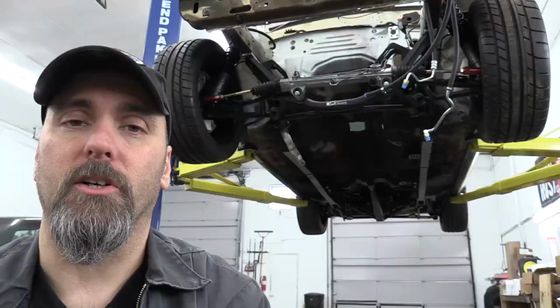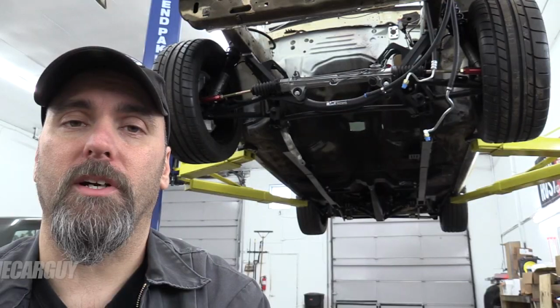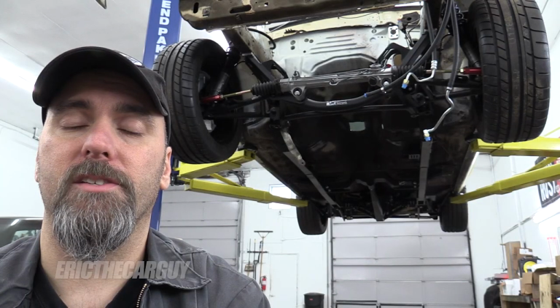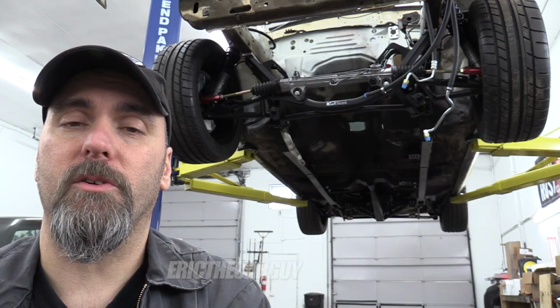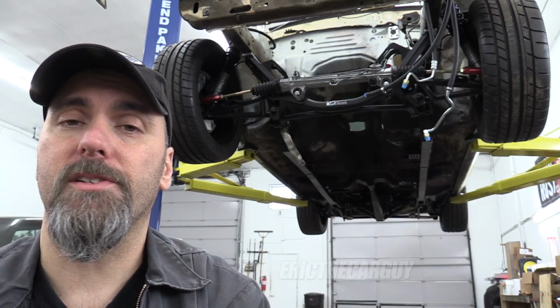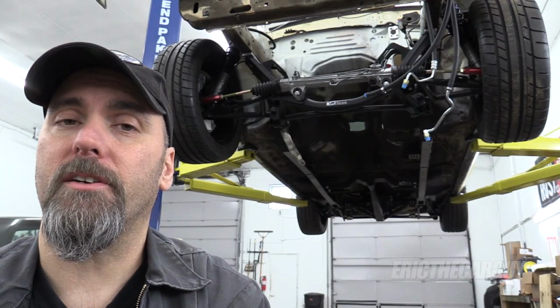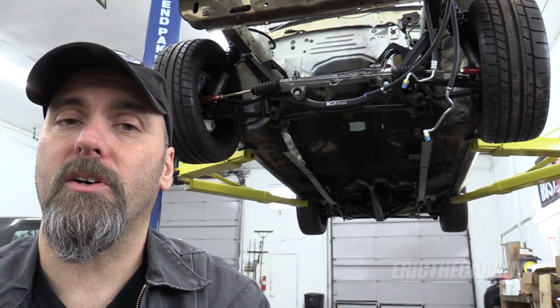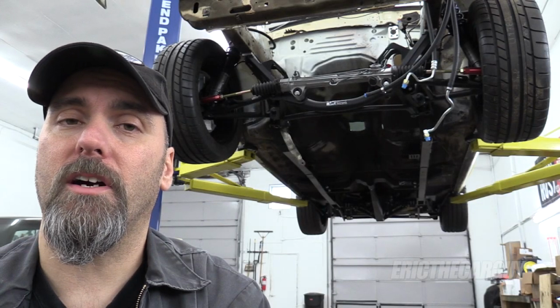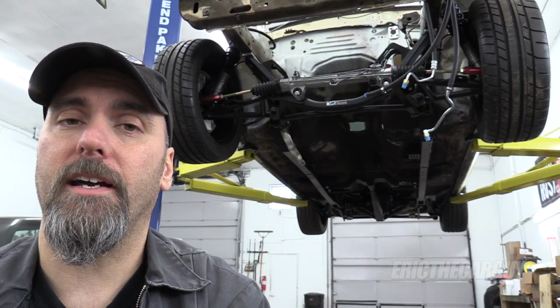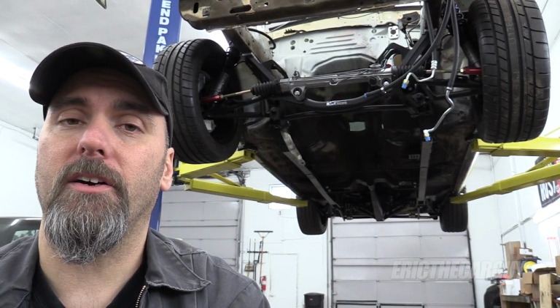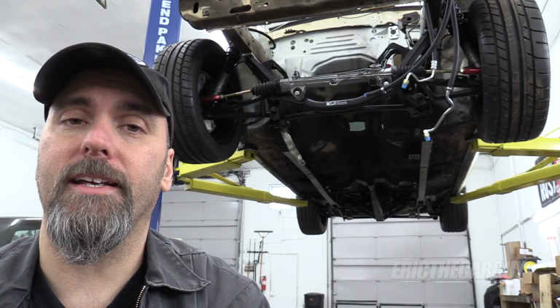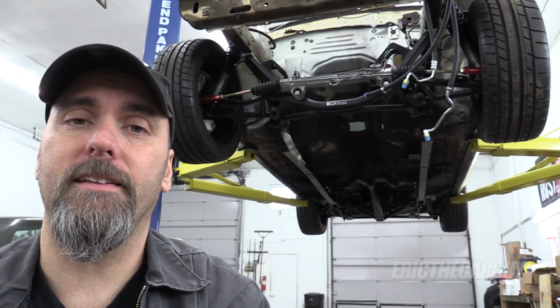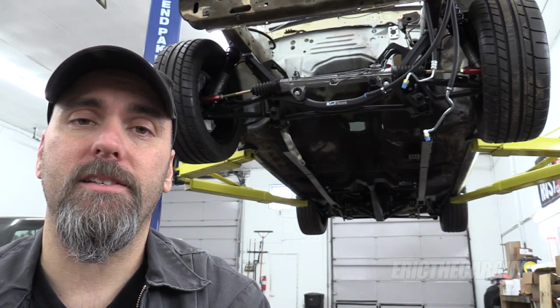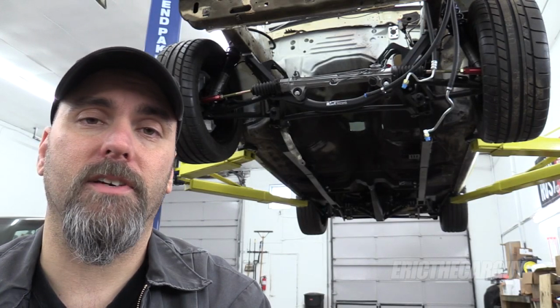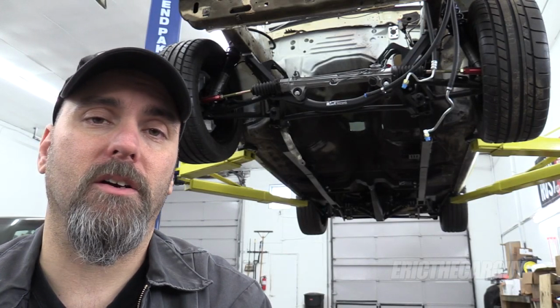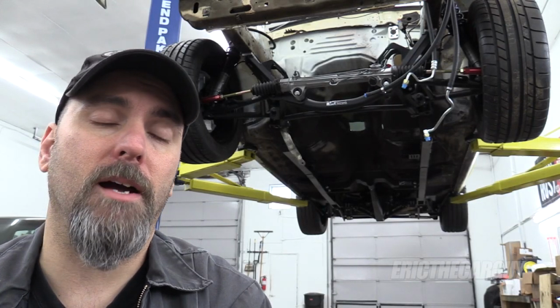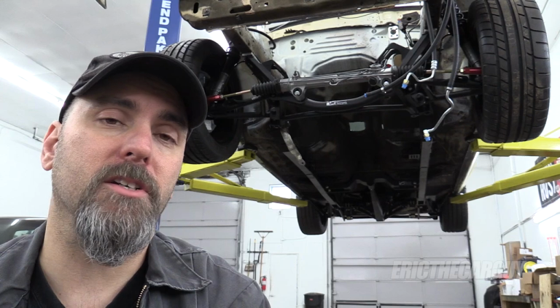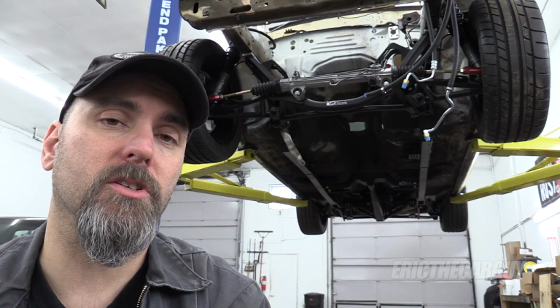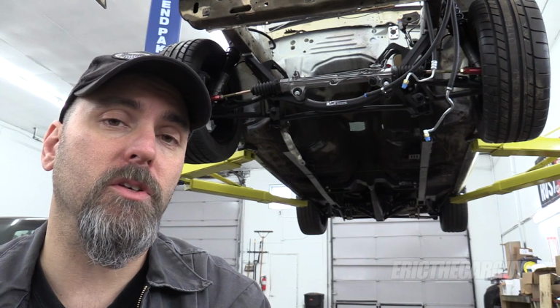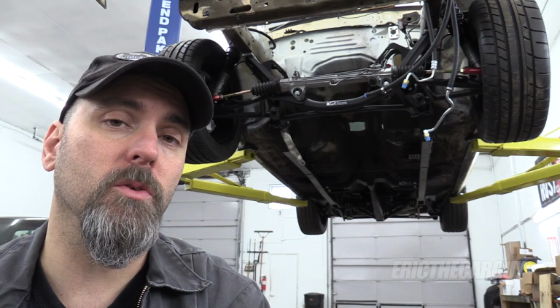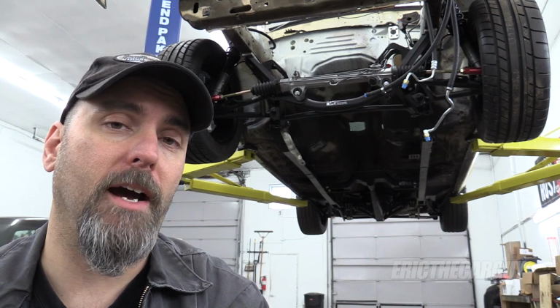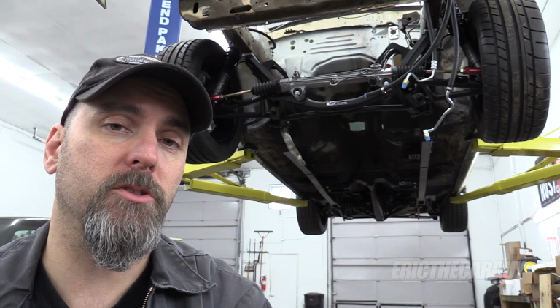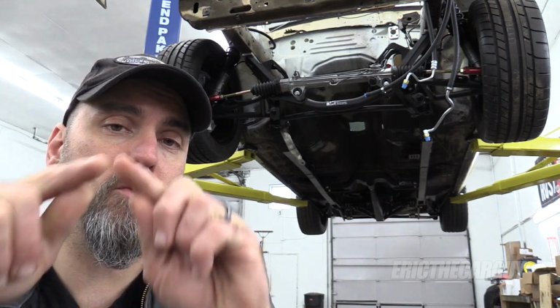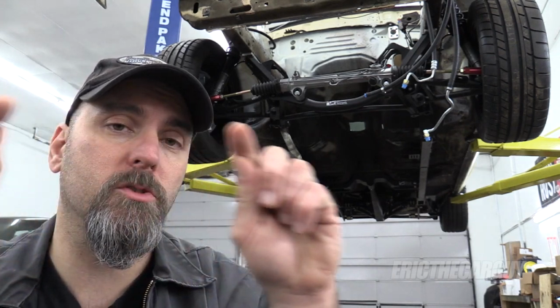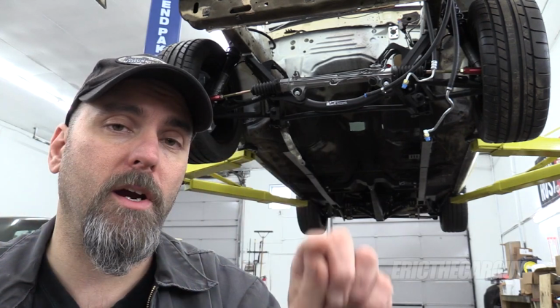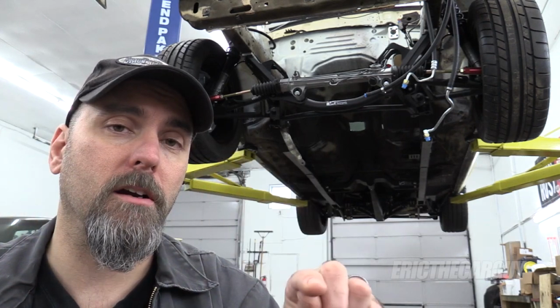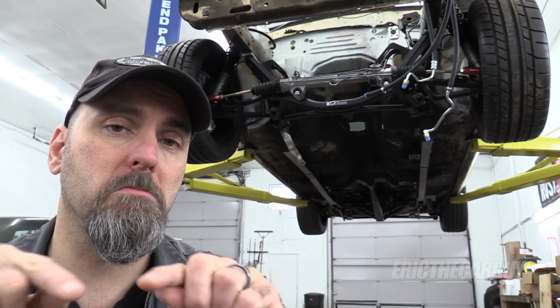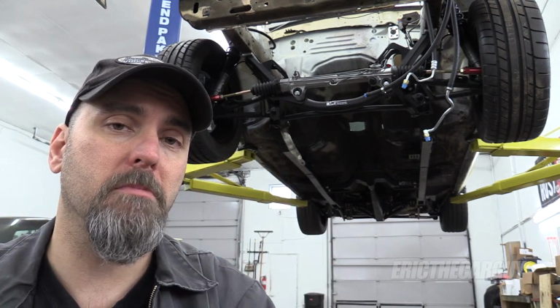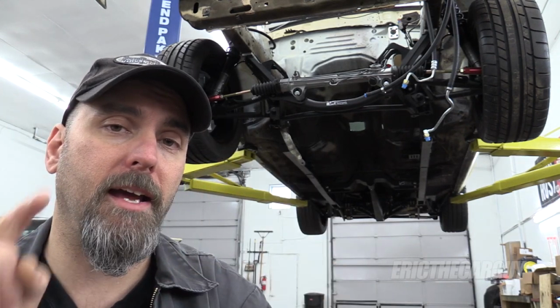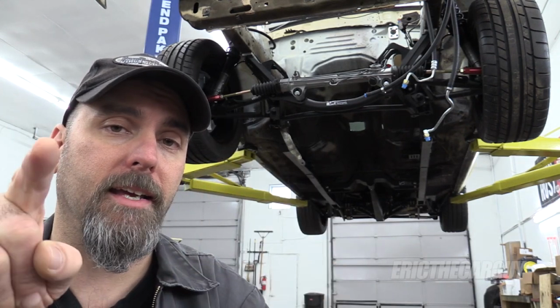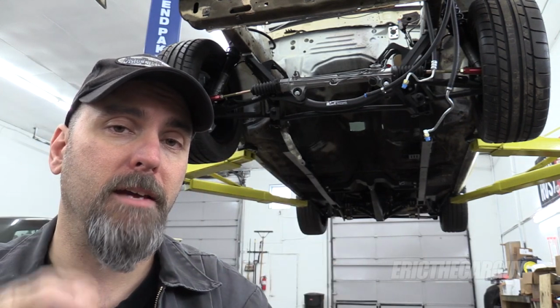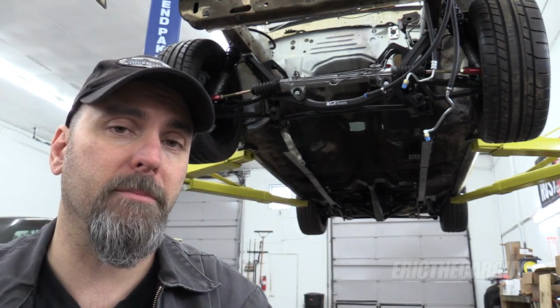Greetings viewers, Eric the Car Guy here. In this video, I'm going to show you how to square a K-member.